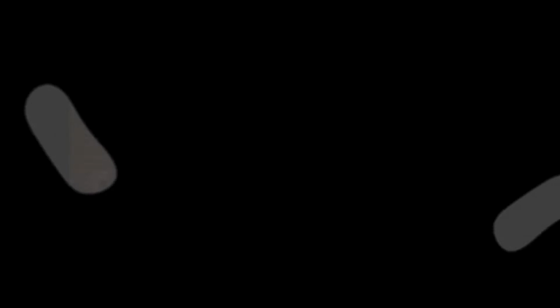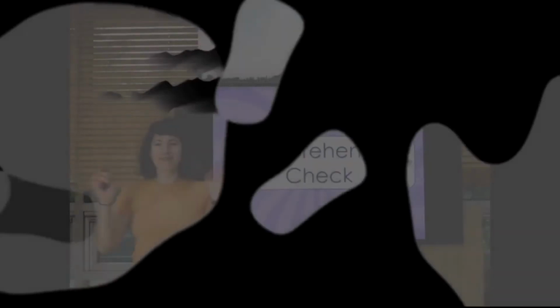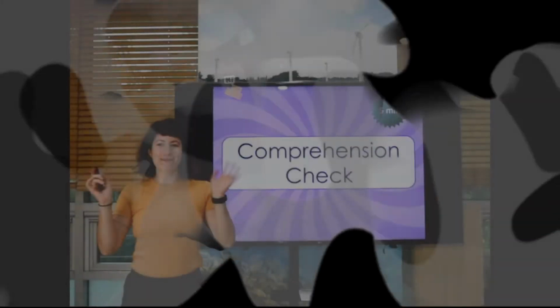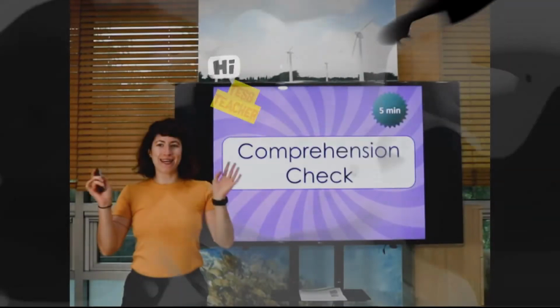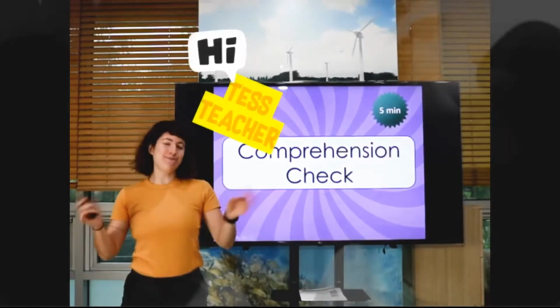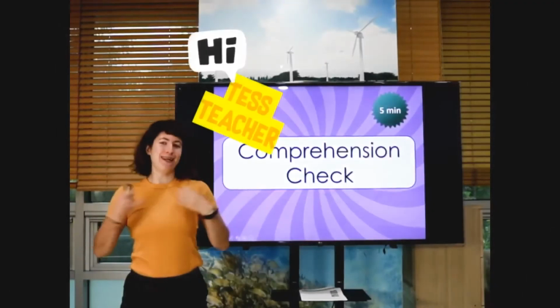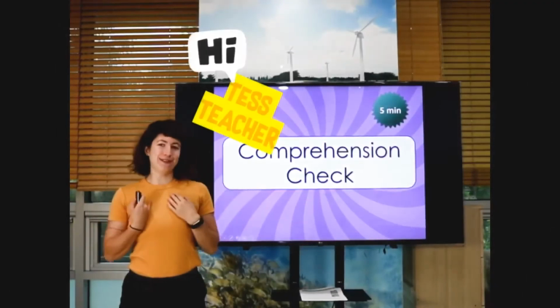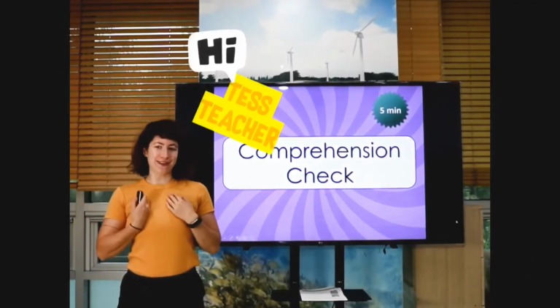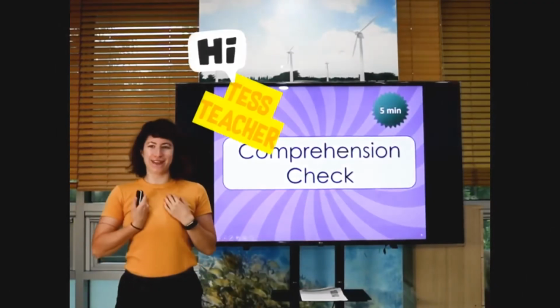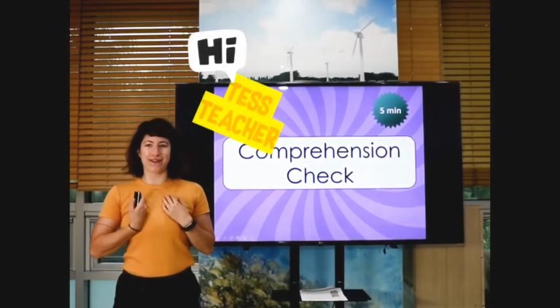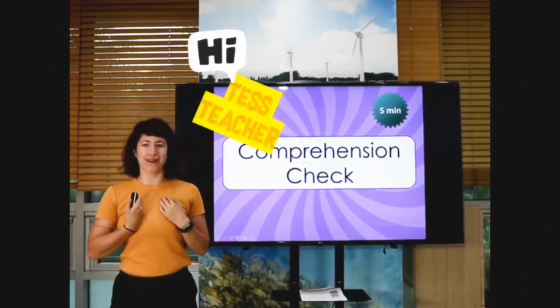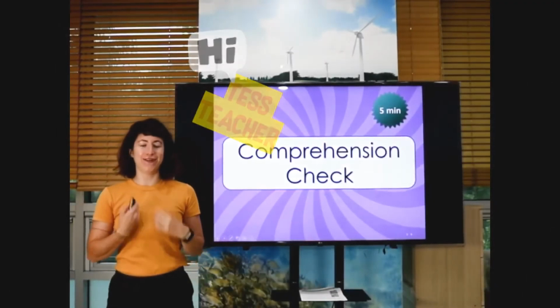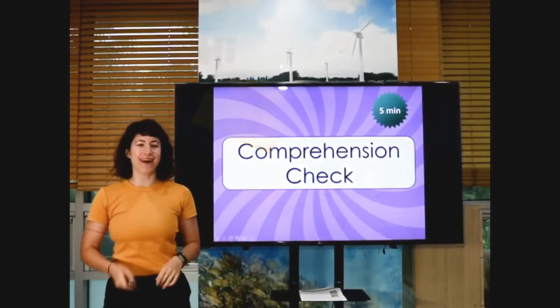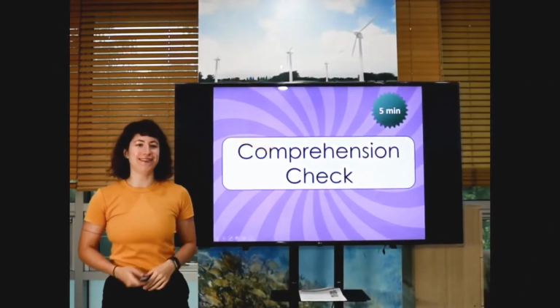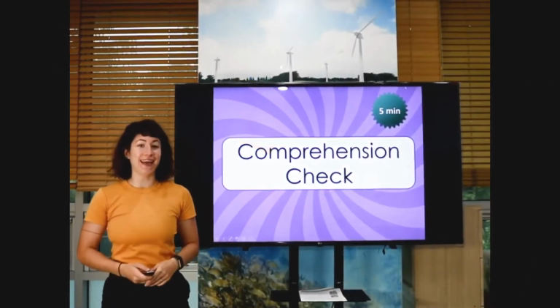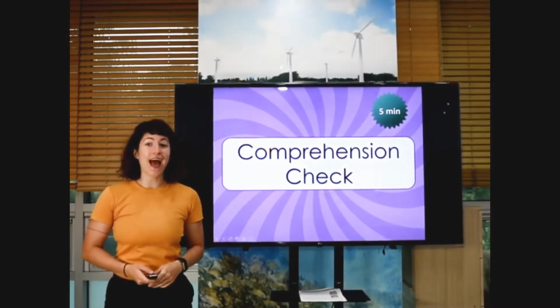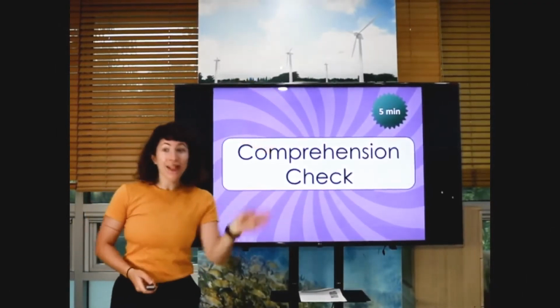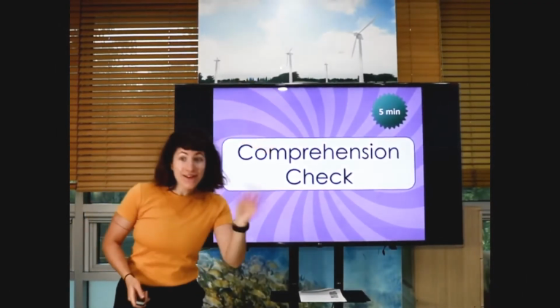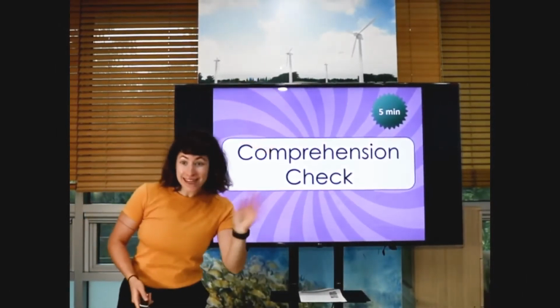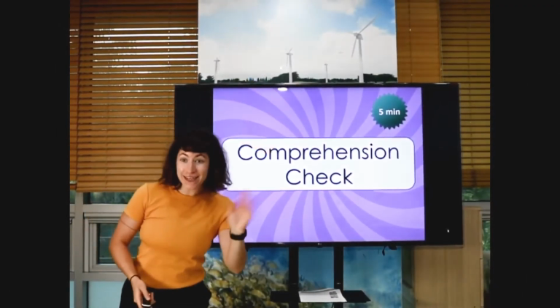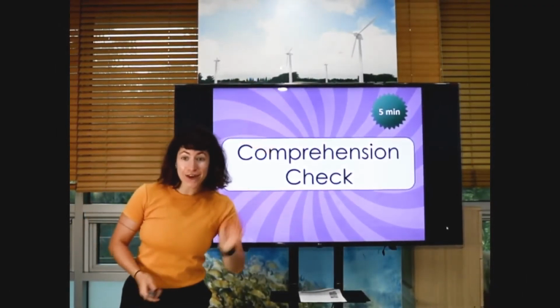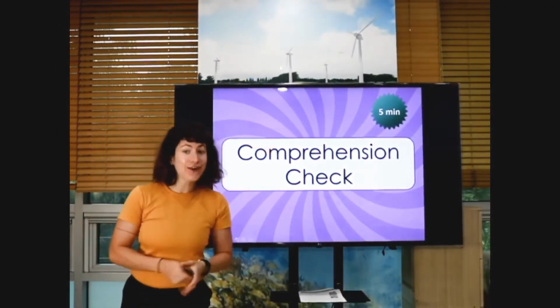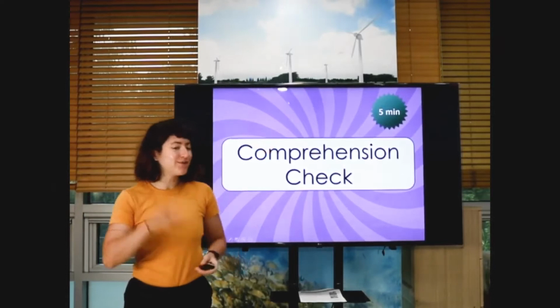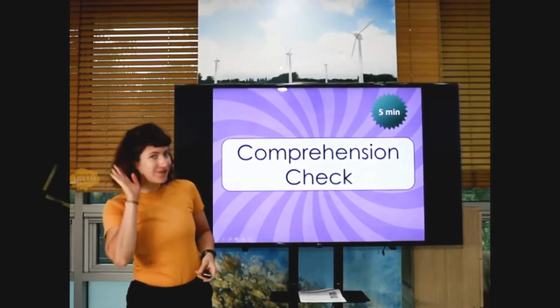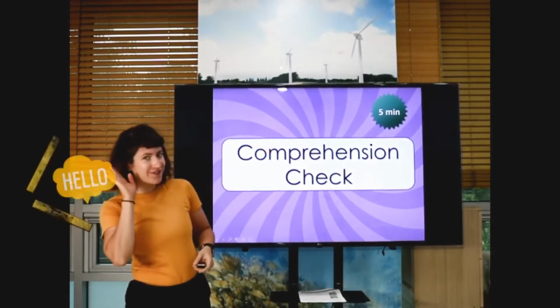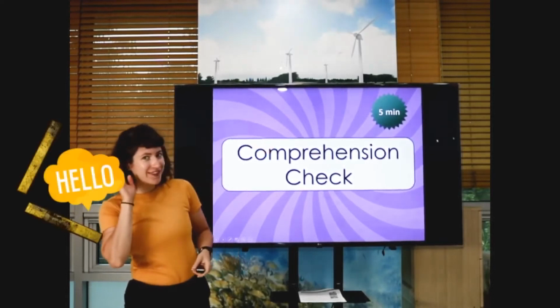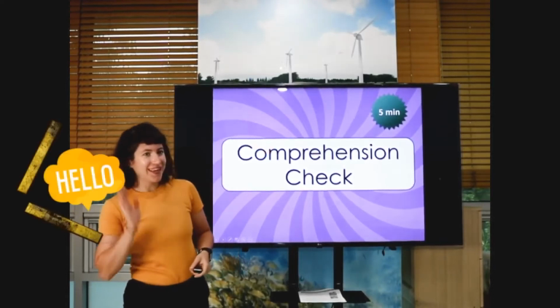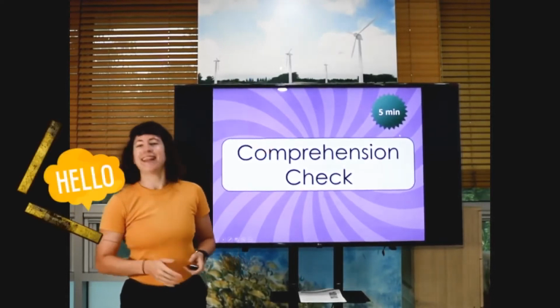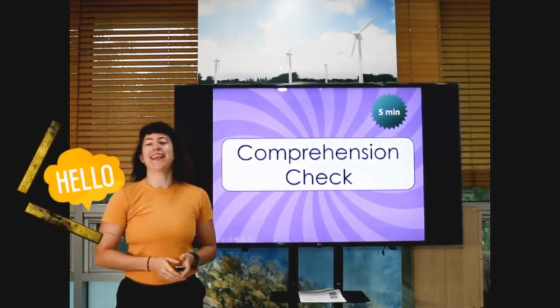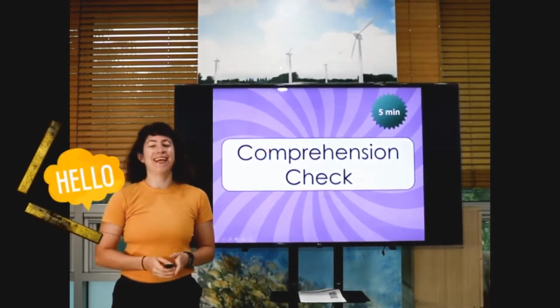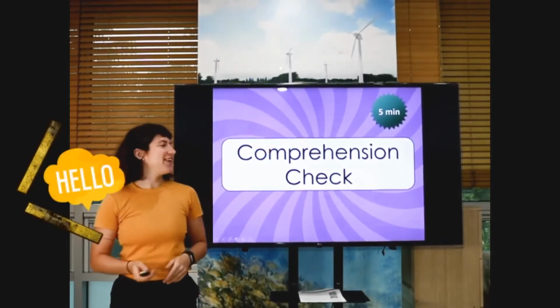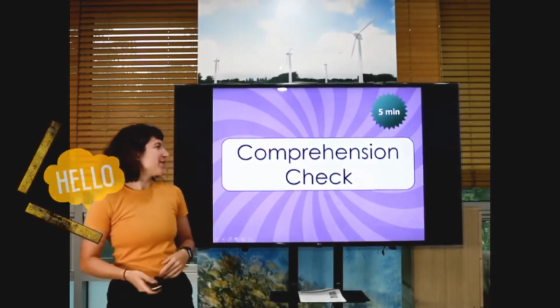Hello, everybody. My name is Test Teacher. Can you guys say hello, Test Teacher? Thank you.